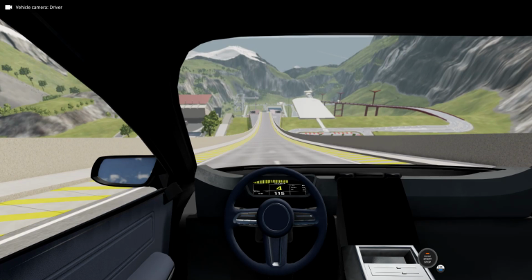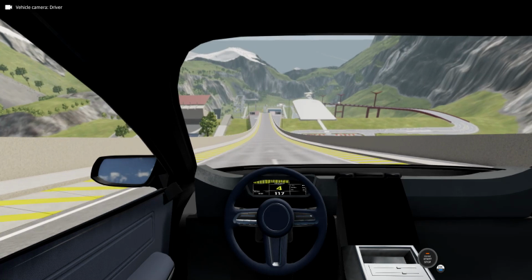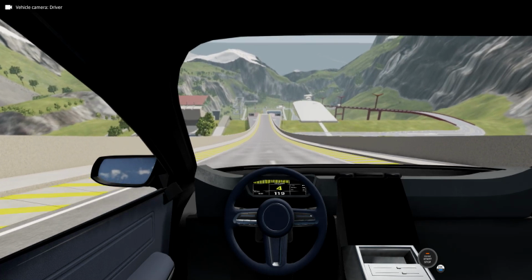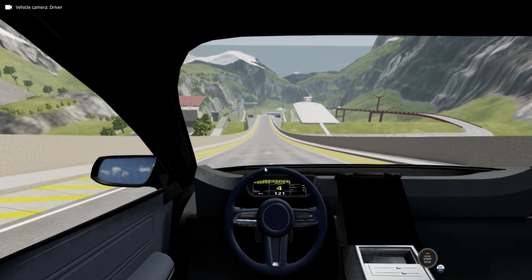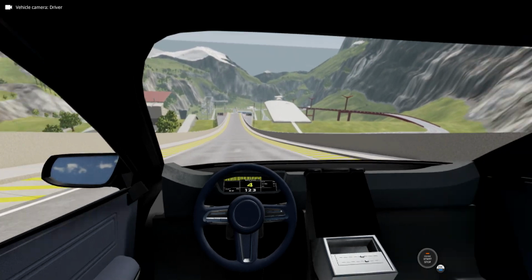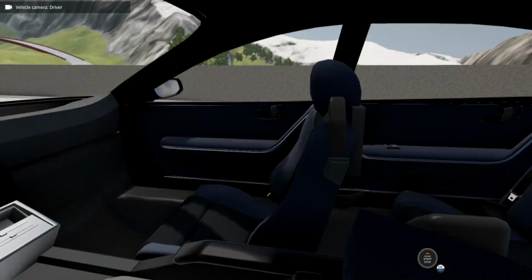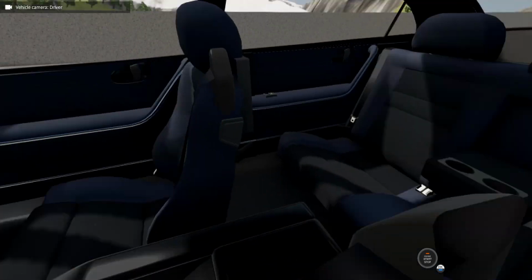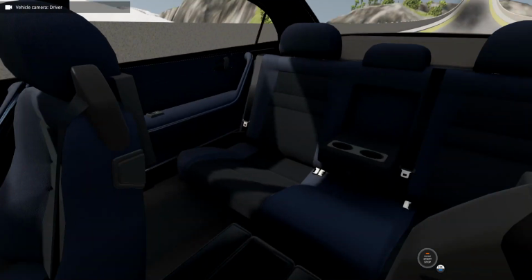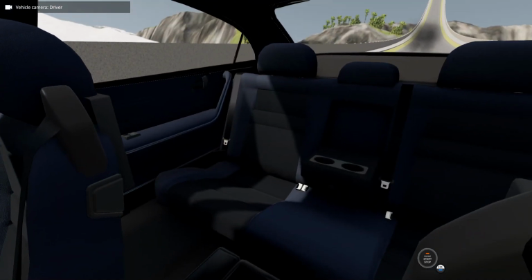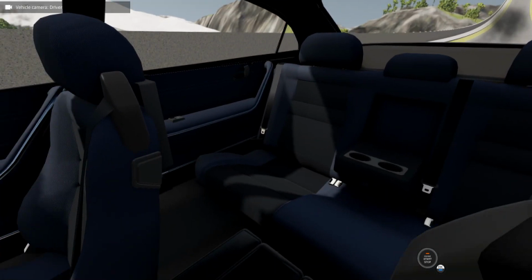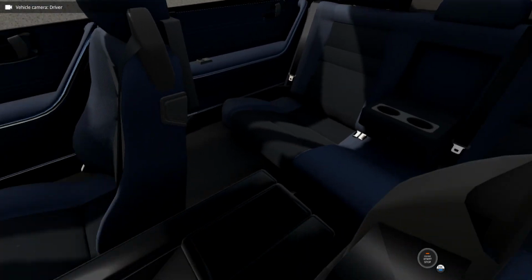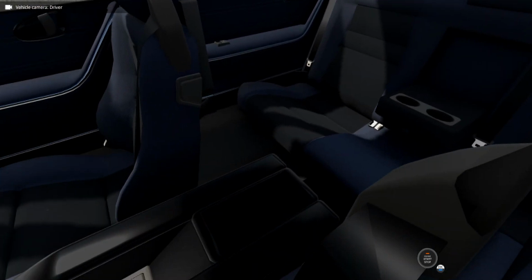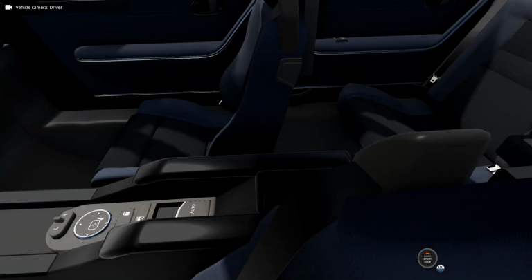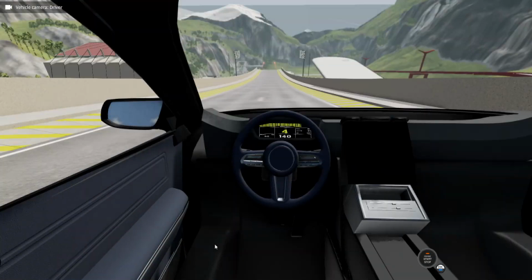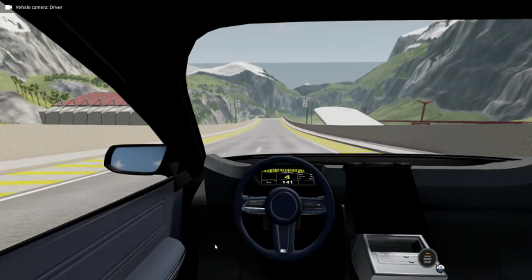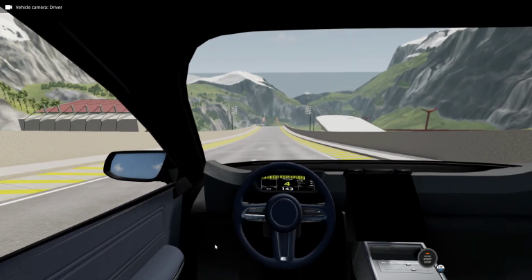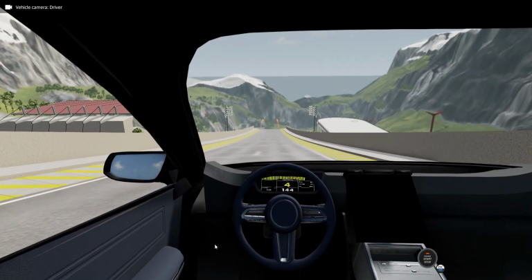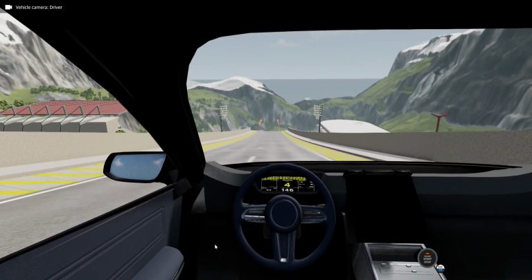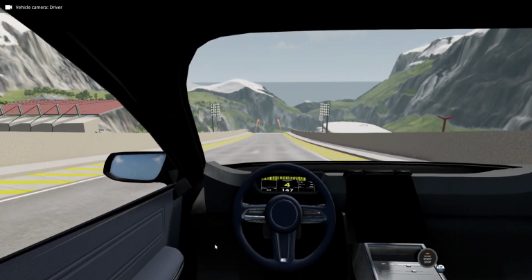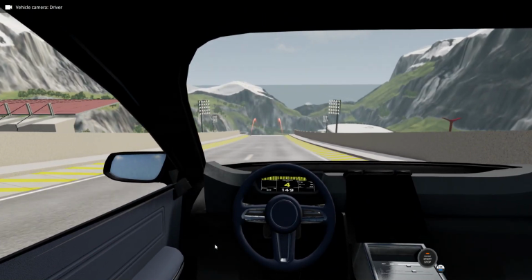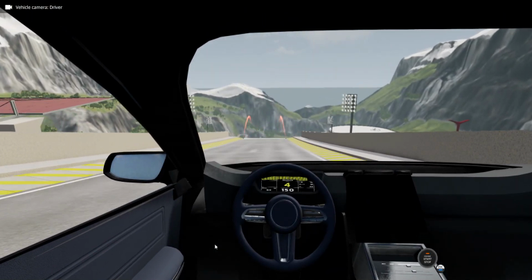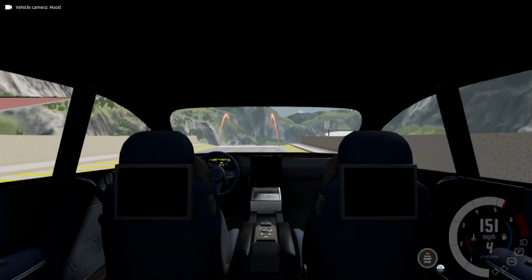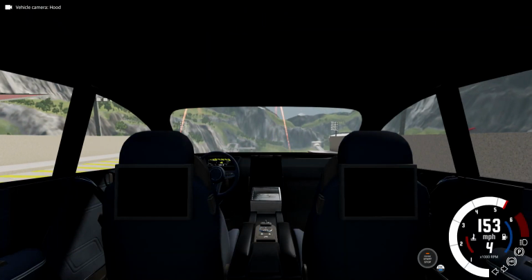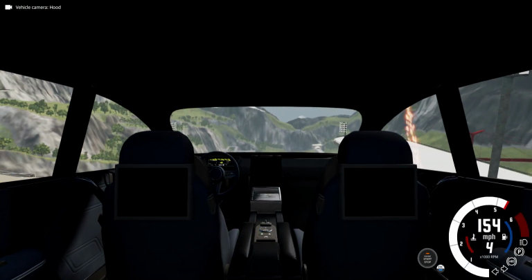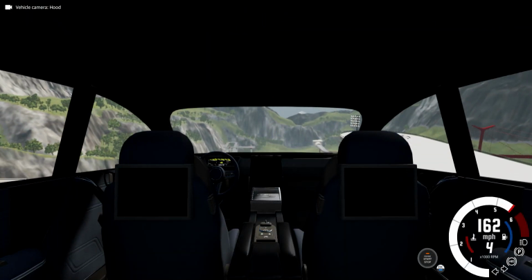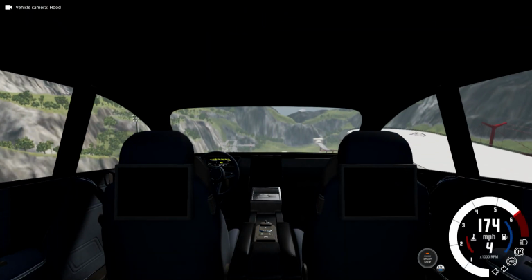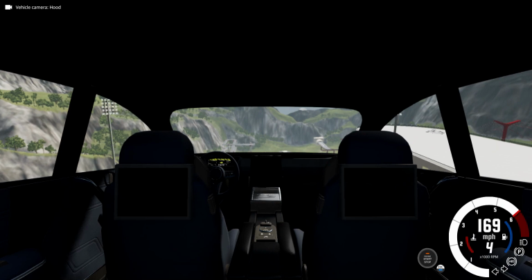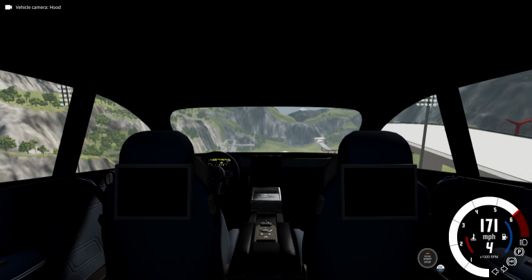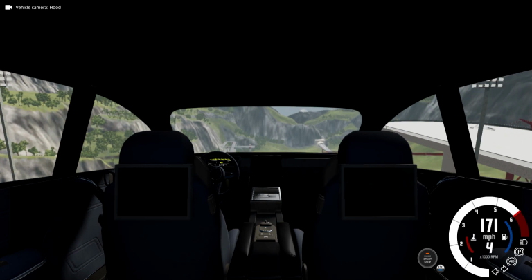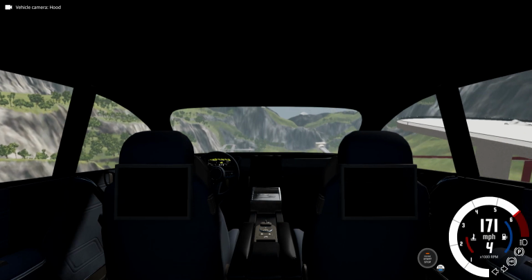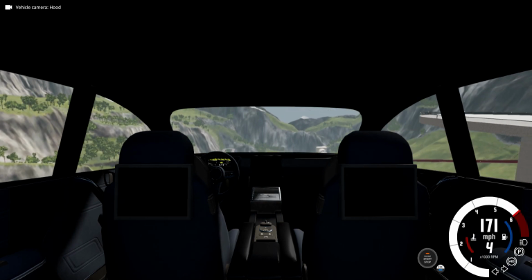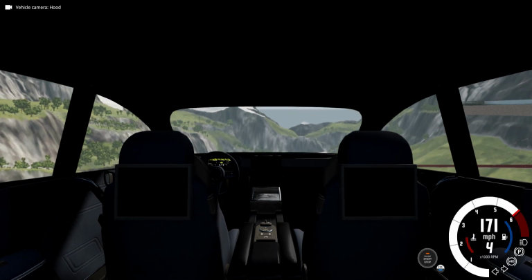It has a big touchscreen and a nice interior. If you press delete, you can see it through the back.